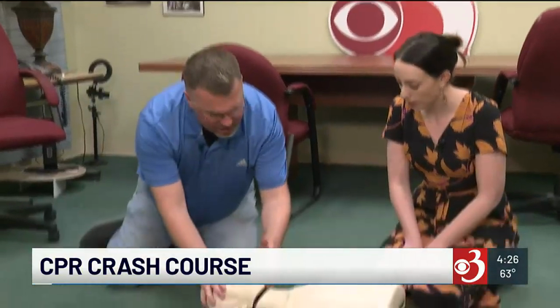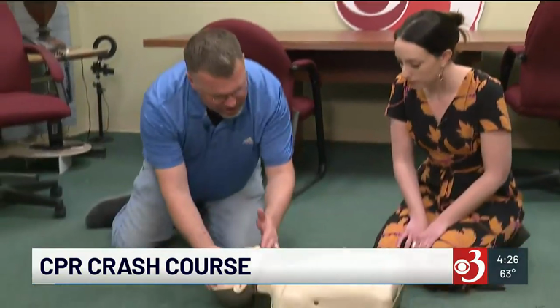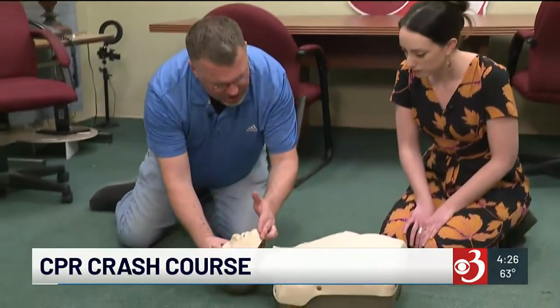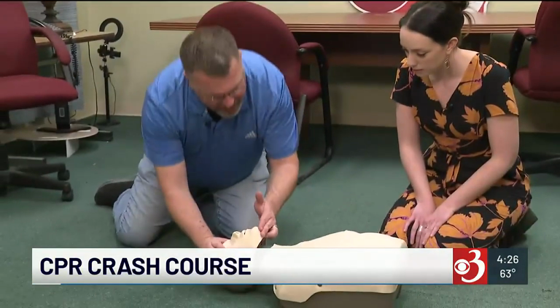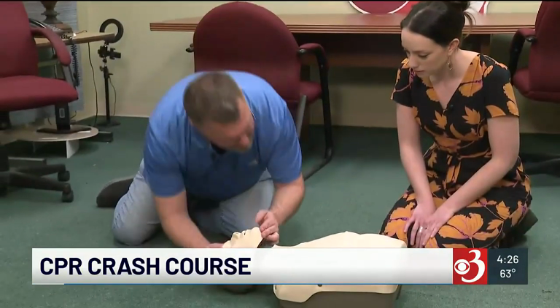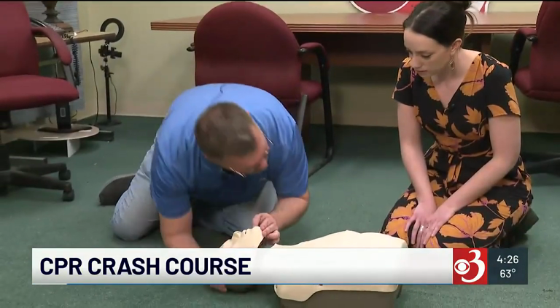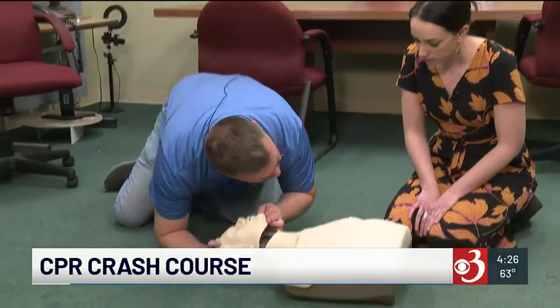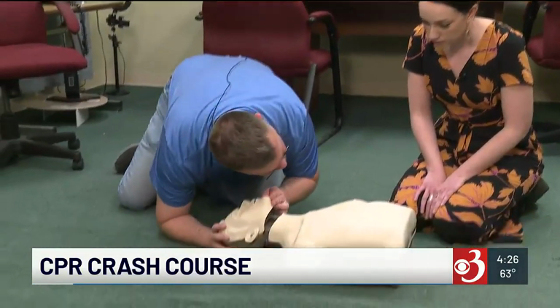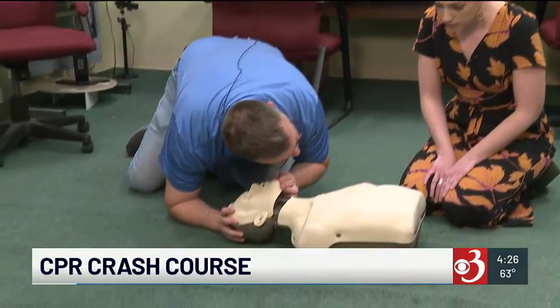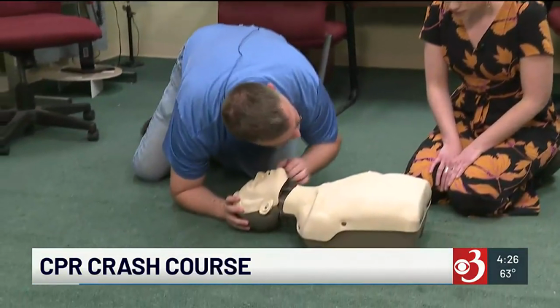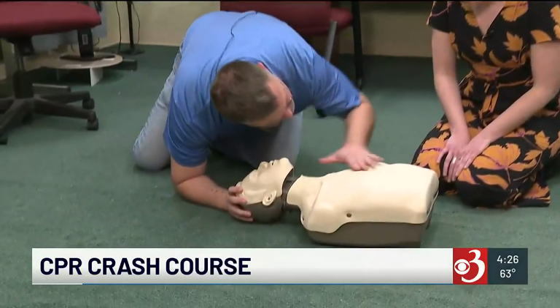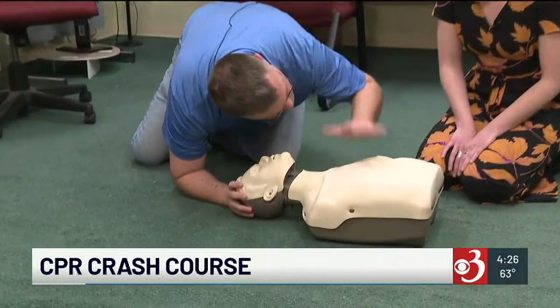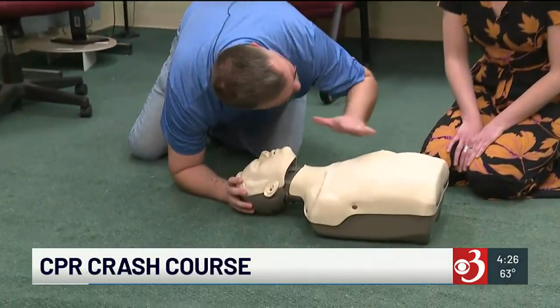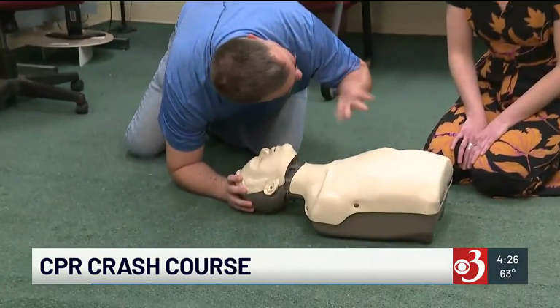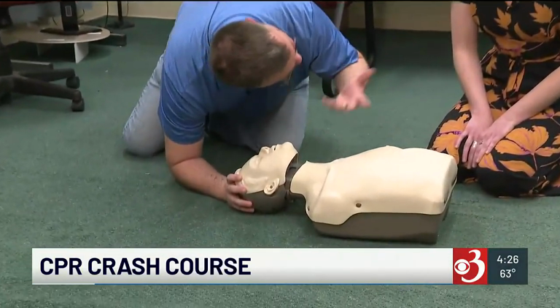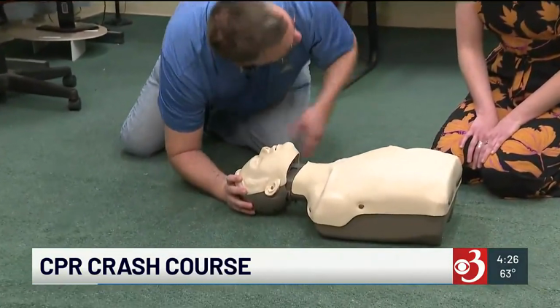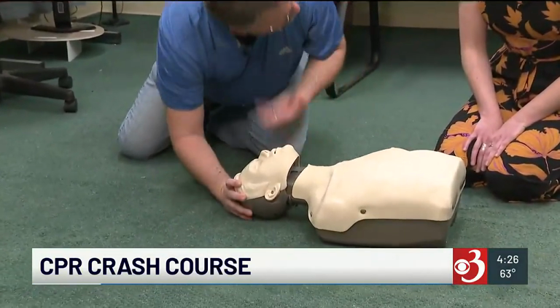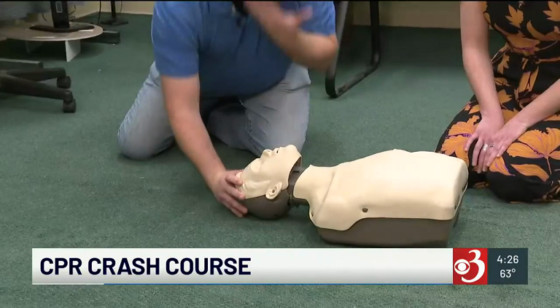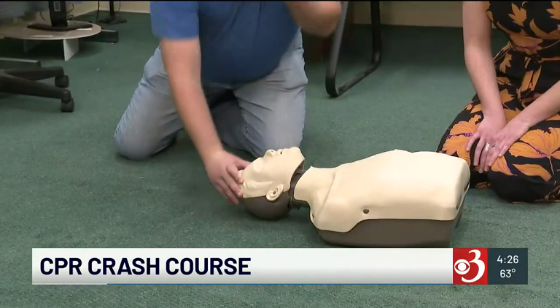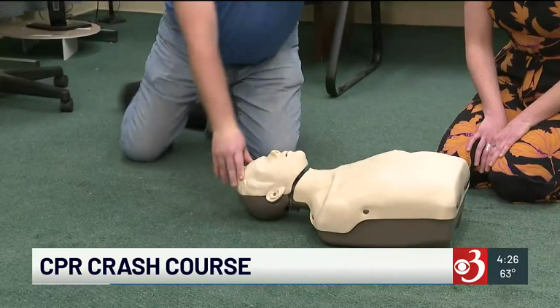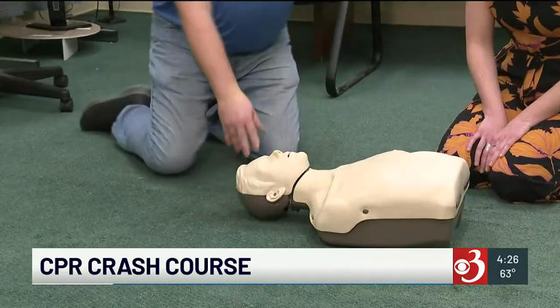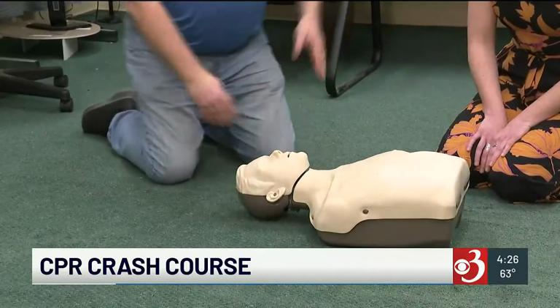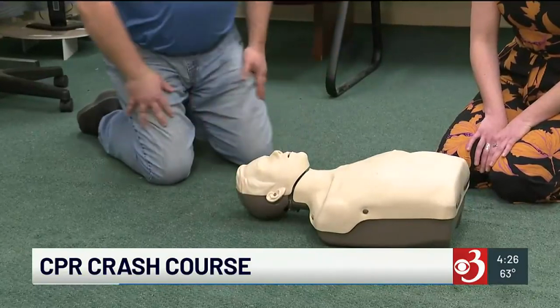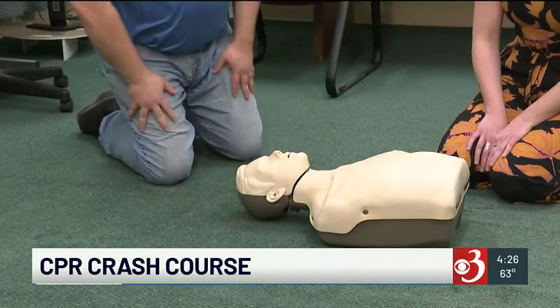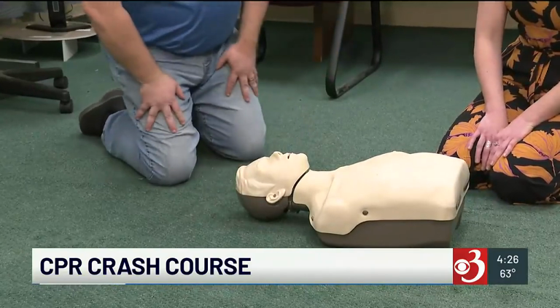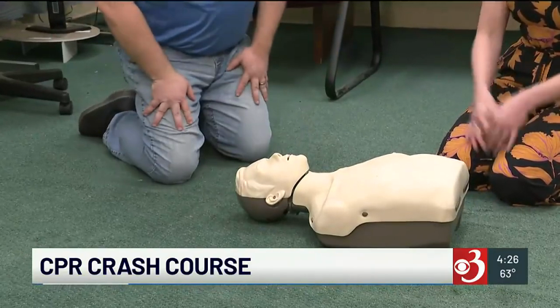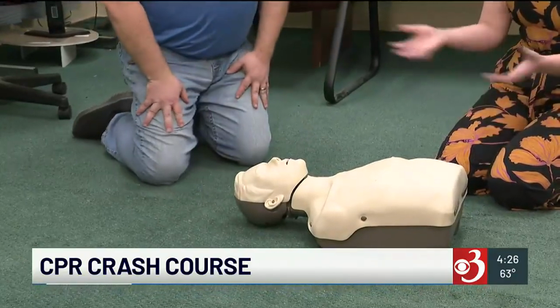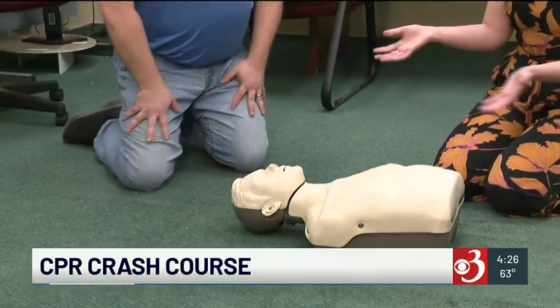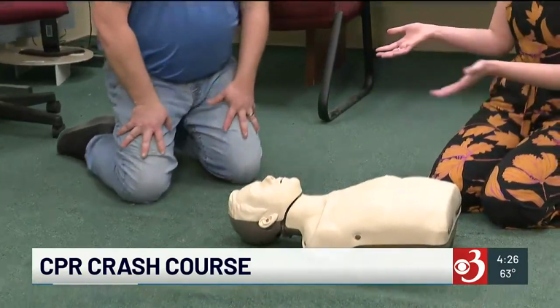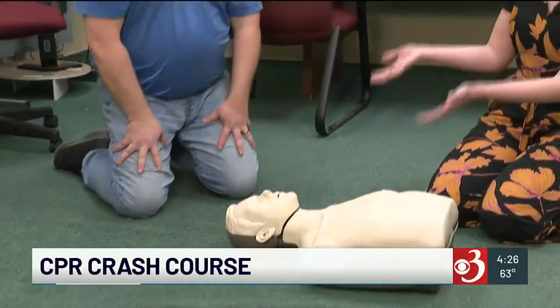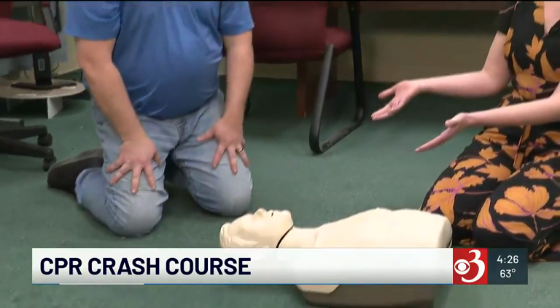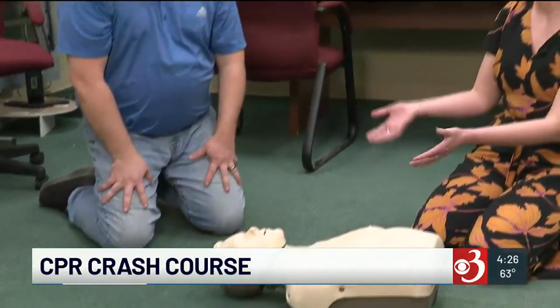Just tilt the head back, look, listen, and see if we can see that chest go up and down and feel any breathing on our cheek. Okay, and they're not breathing — what do we do now?